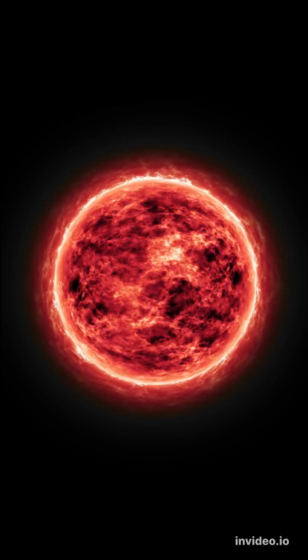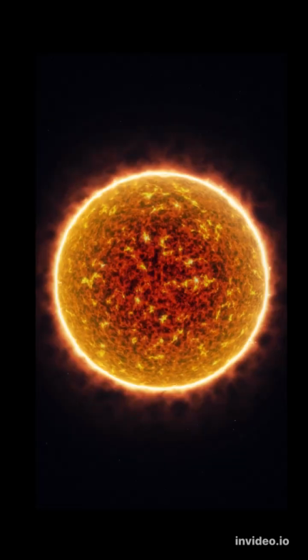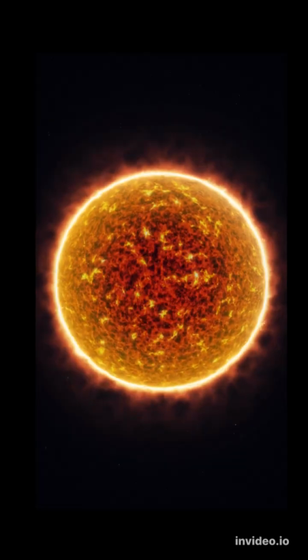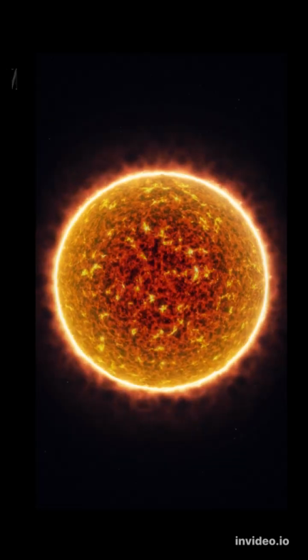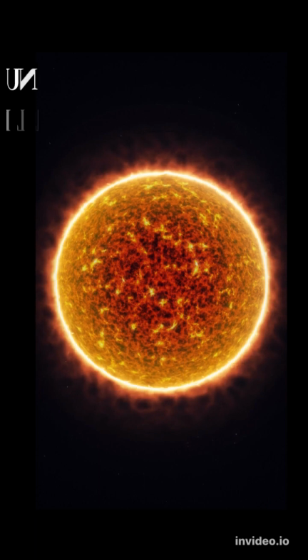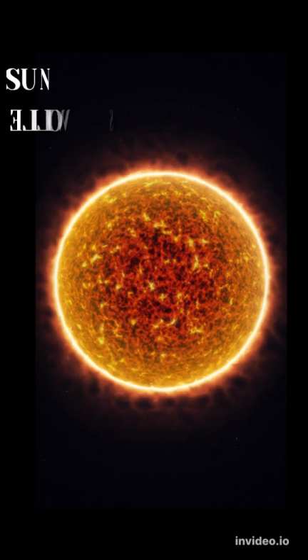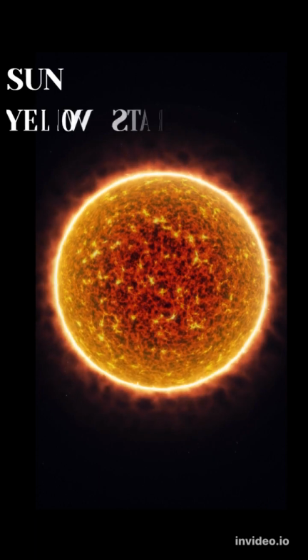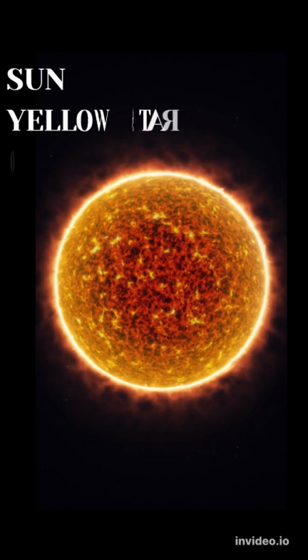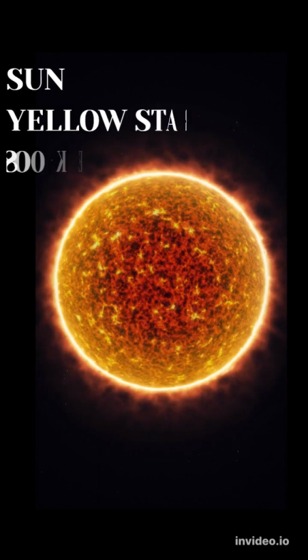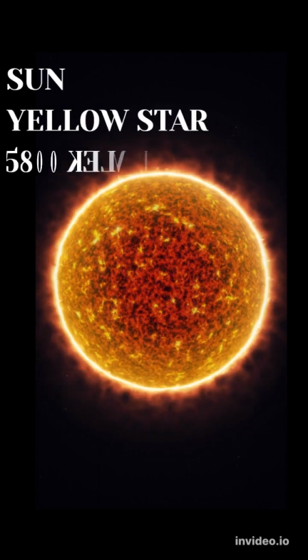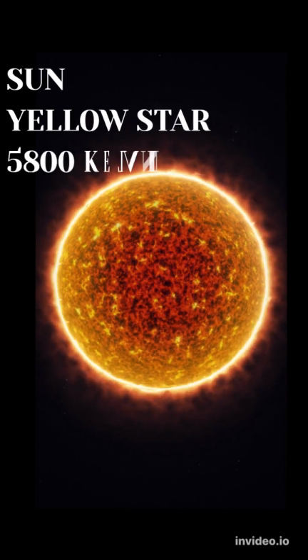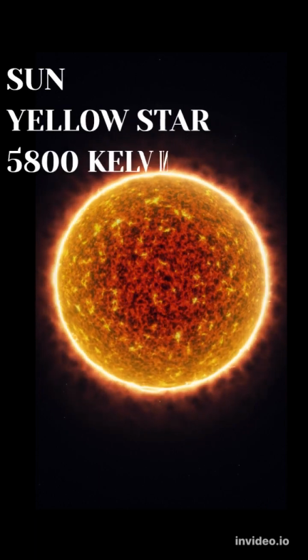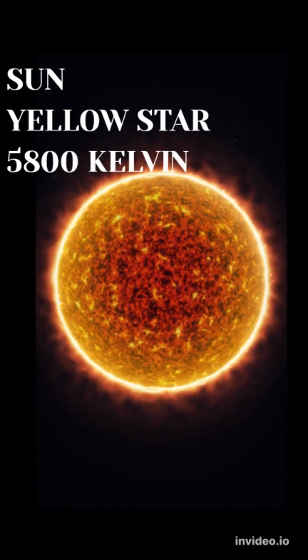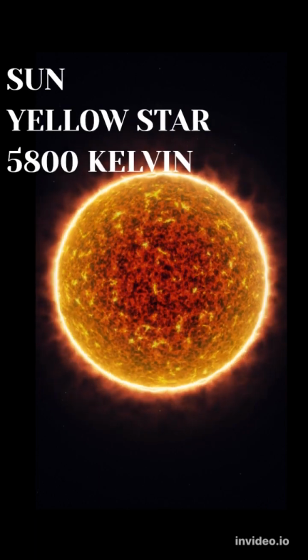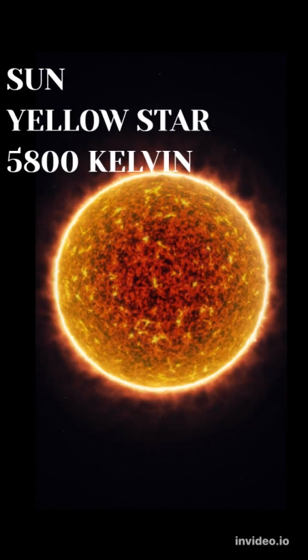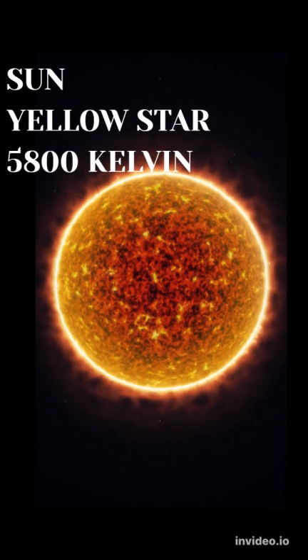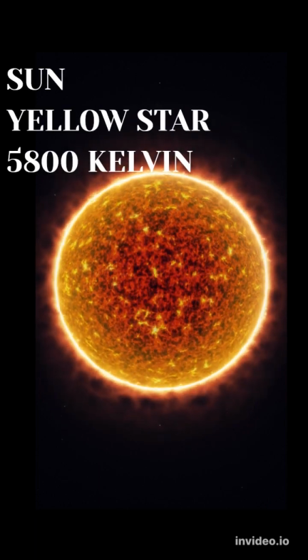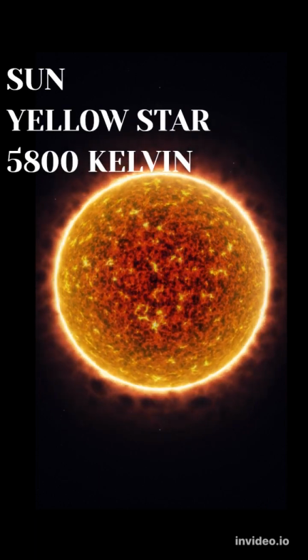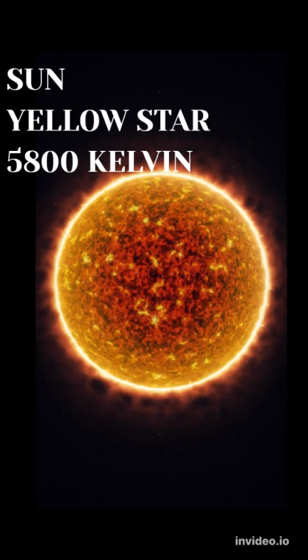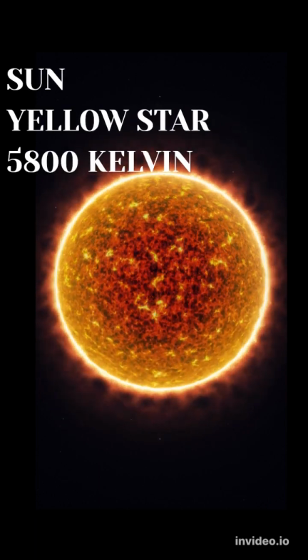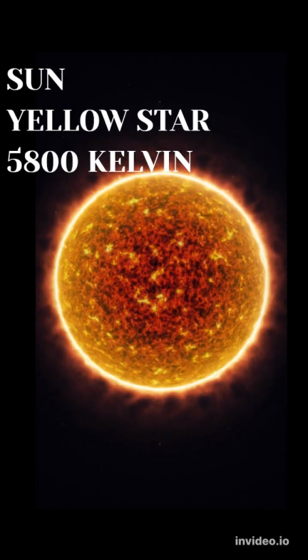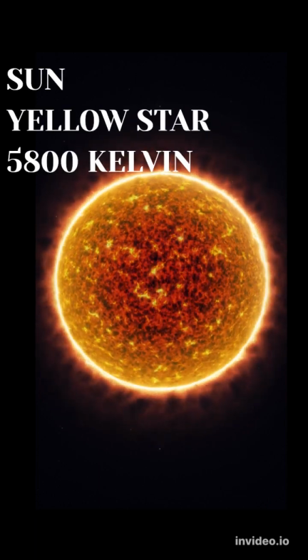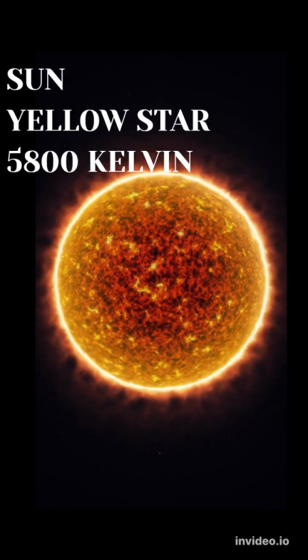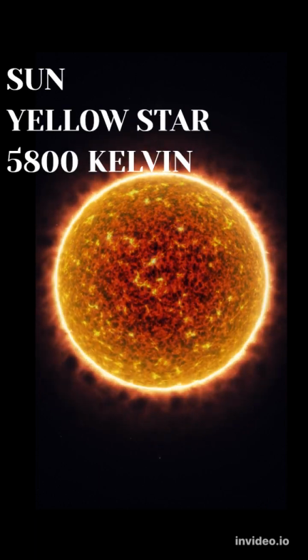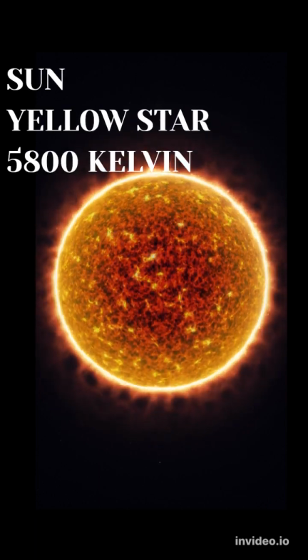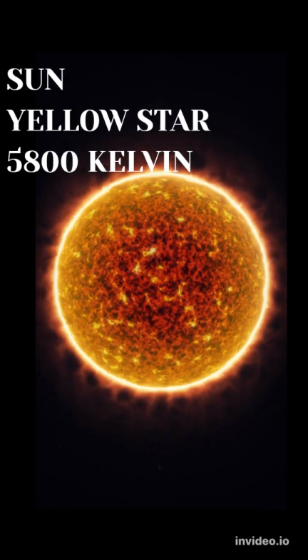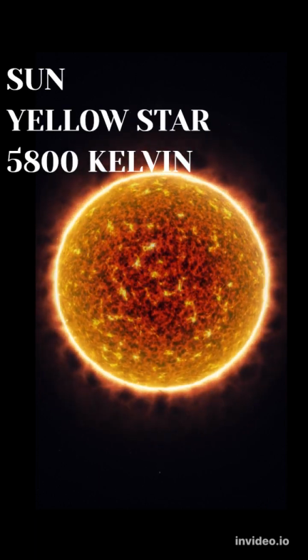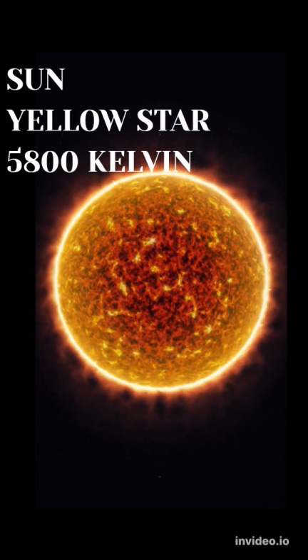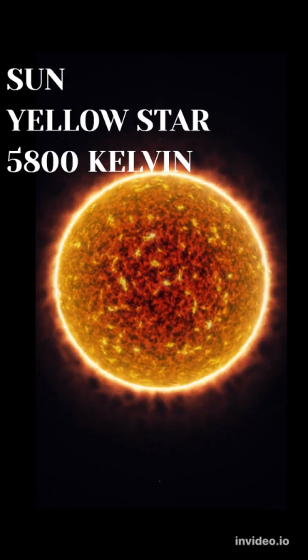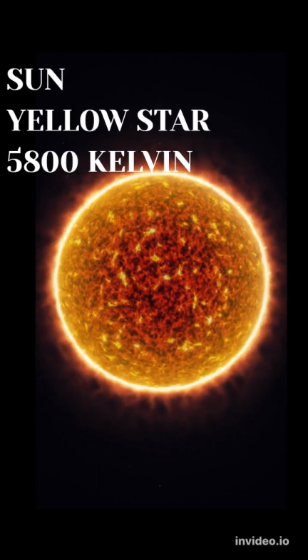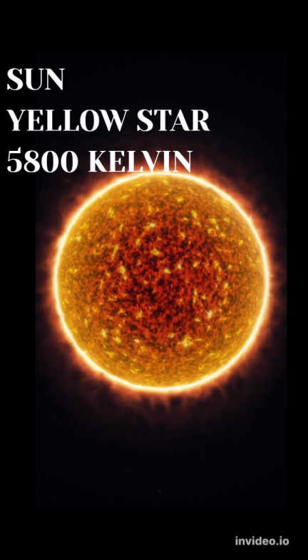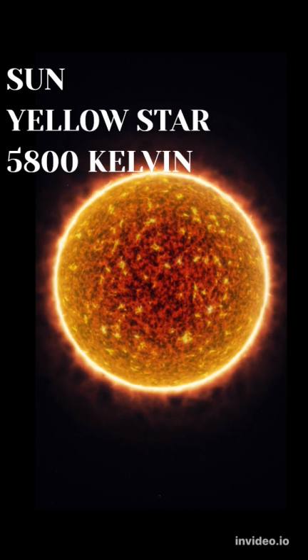Our own sun is classified as a yellow dwarf star. It has a surface temperature of about 5800 Kelvin.